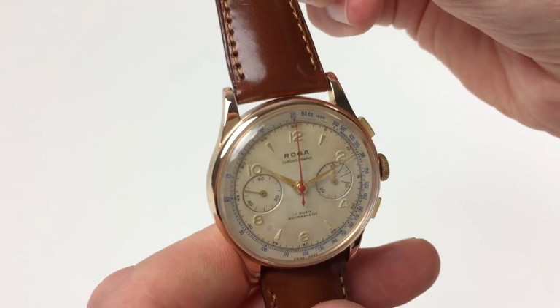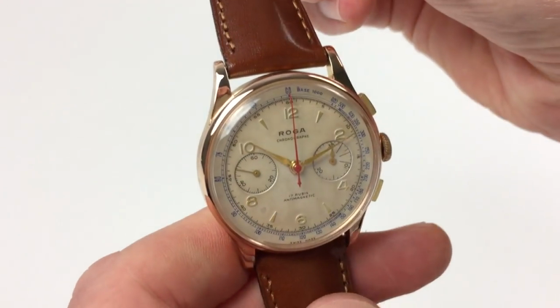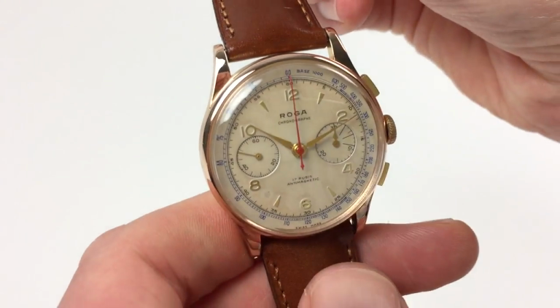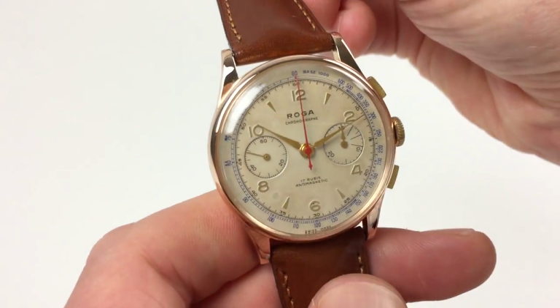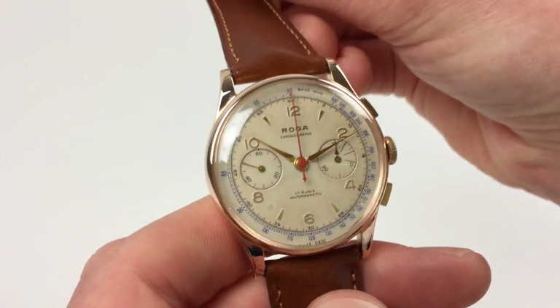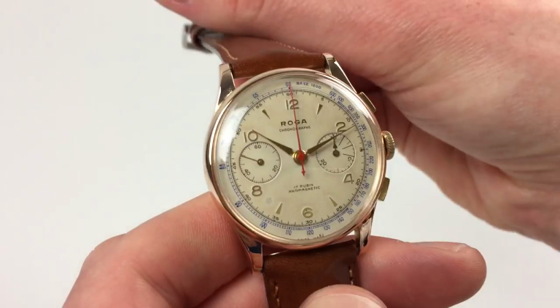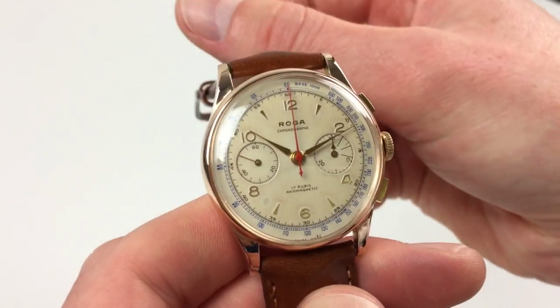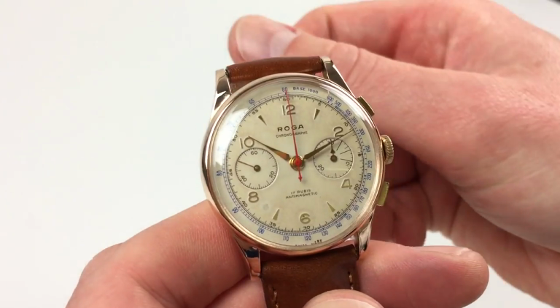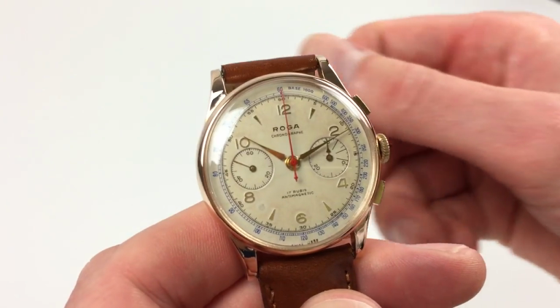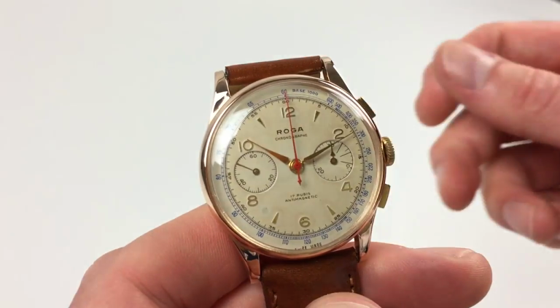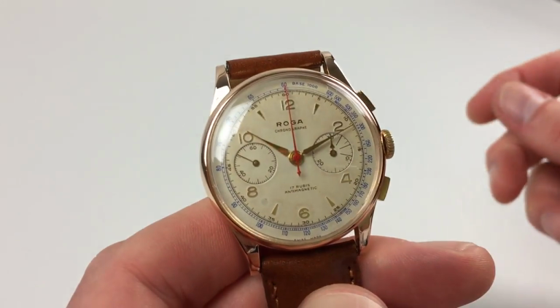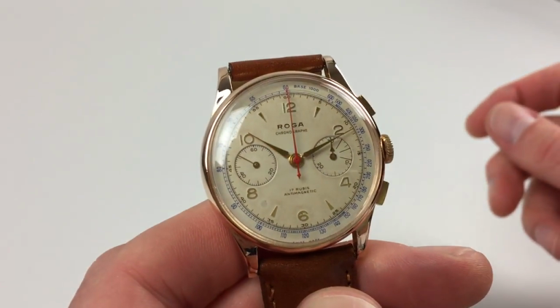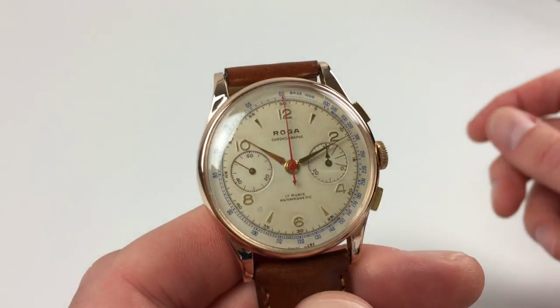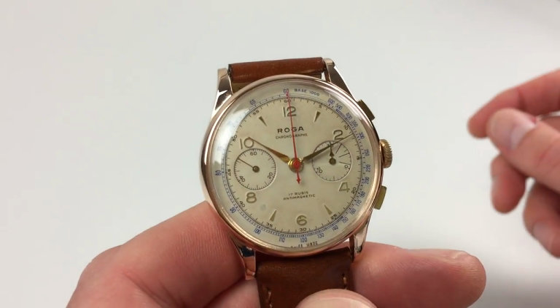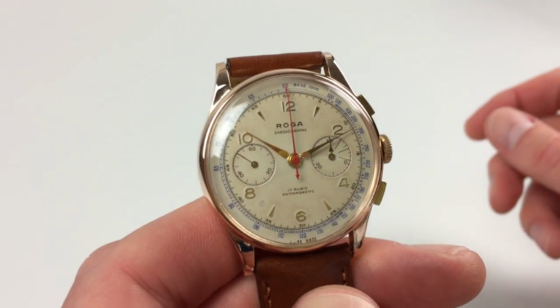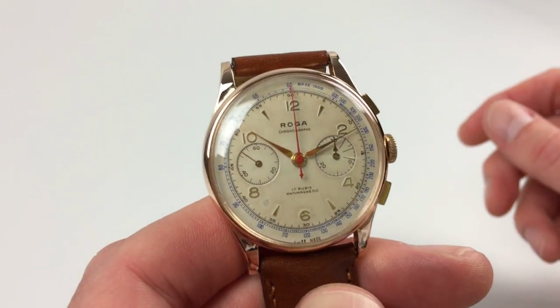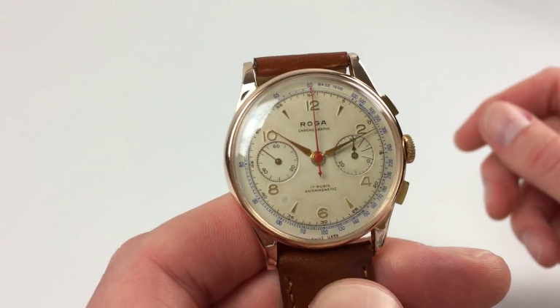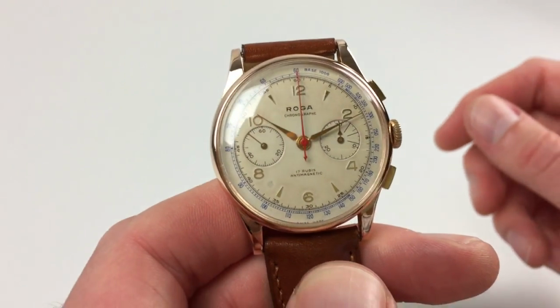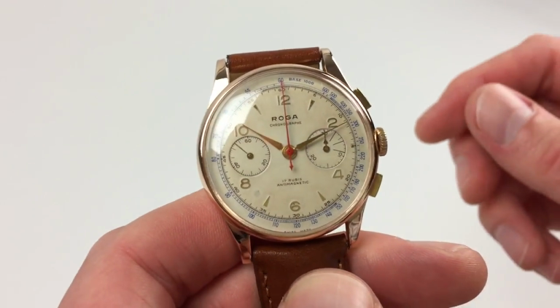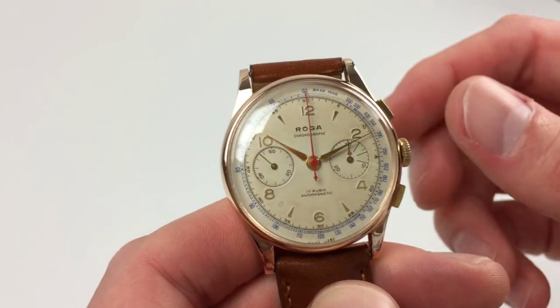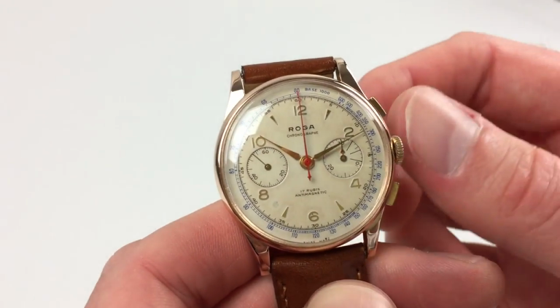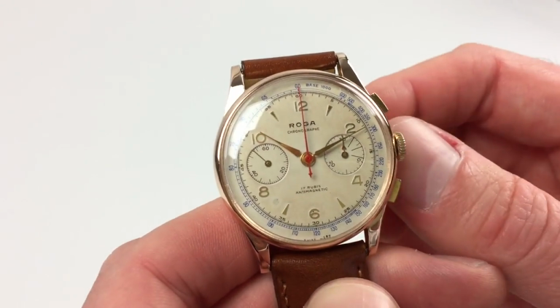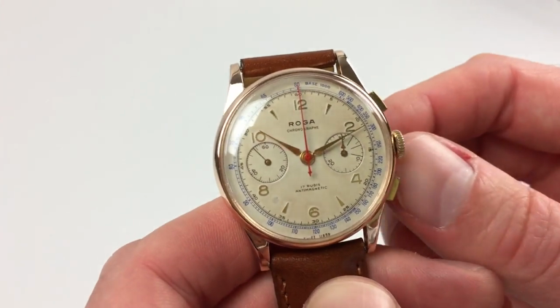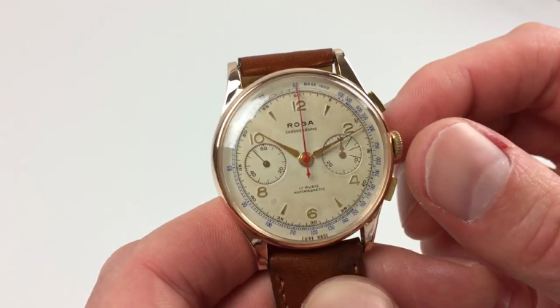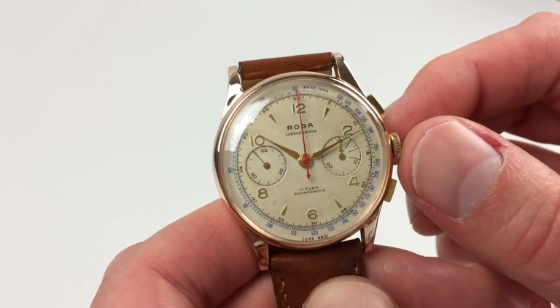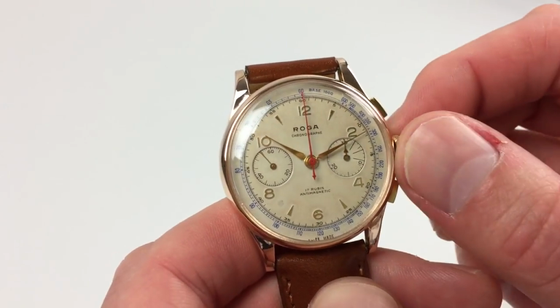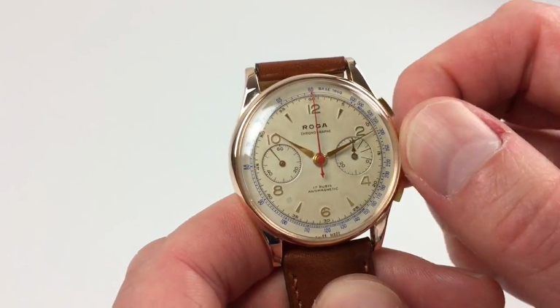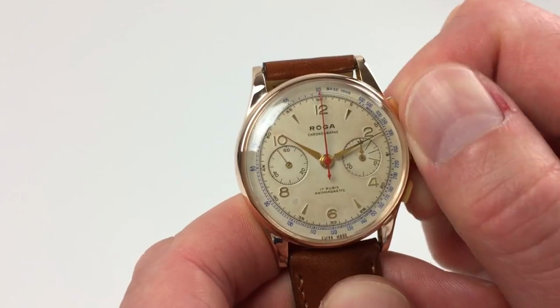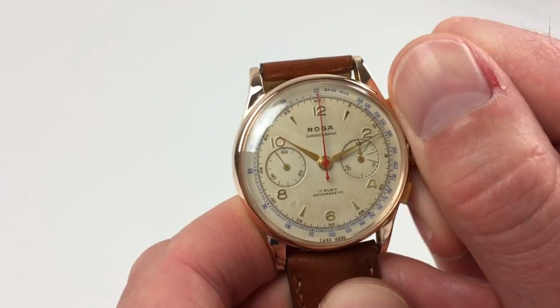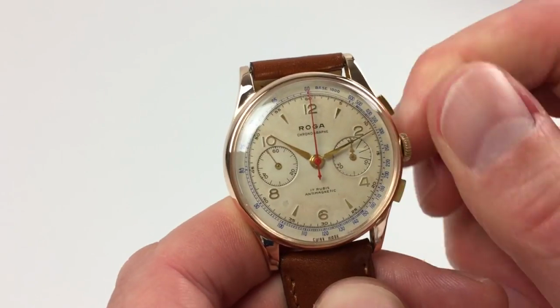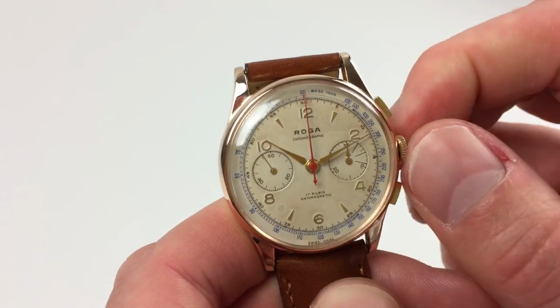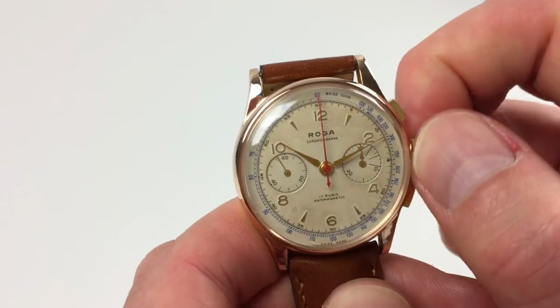It's a manually wound chronograph so it requires winding when being used. In order to achieve this just turn the crown away from you until the spring feels tight.